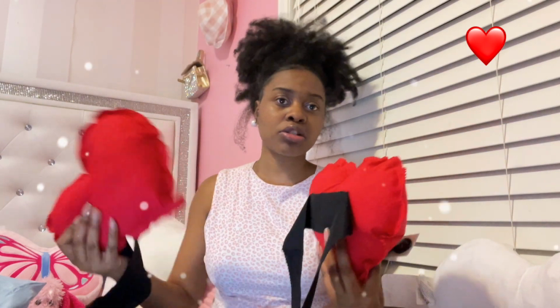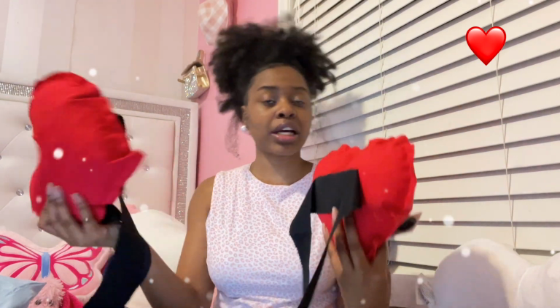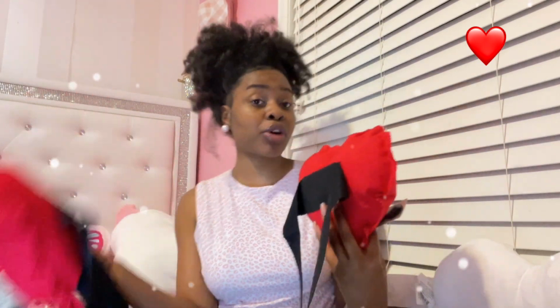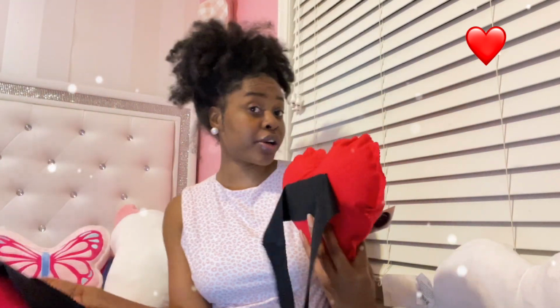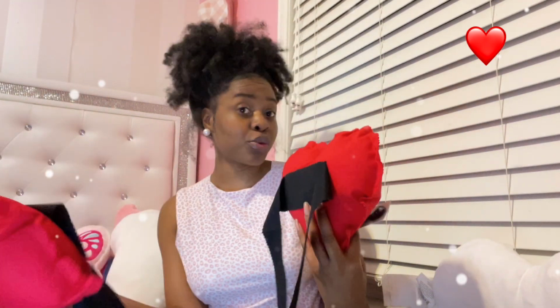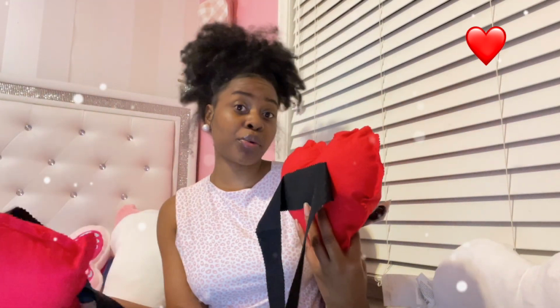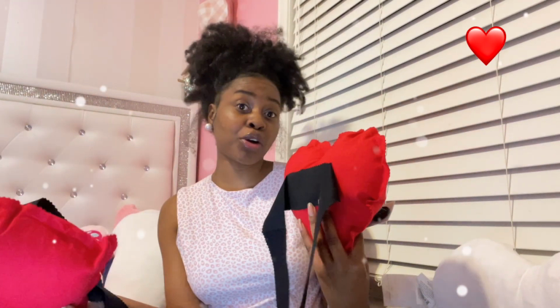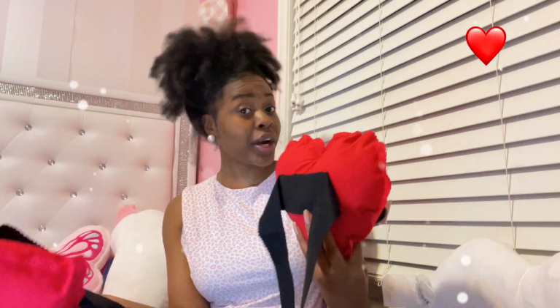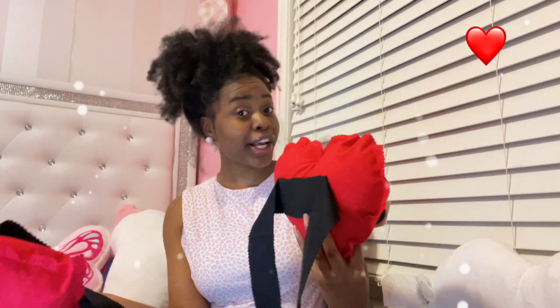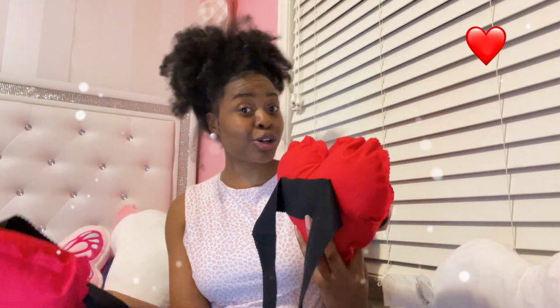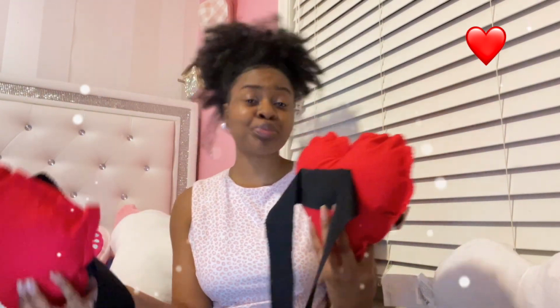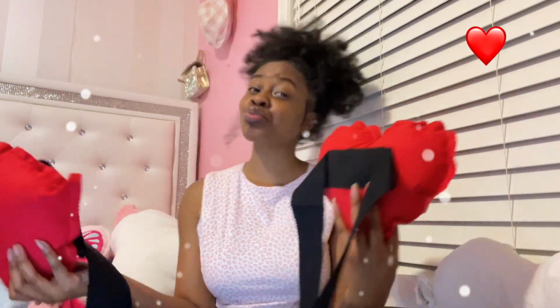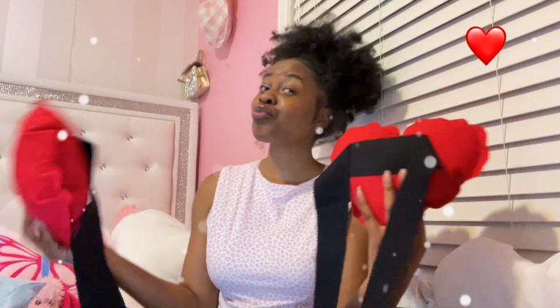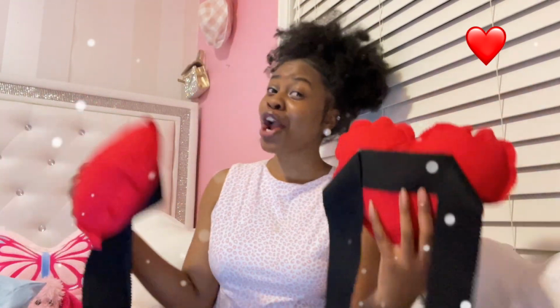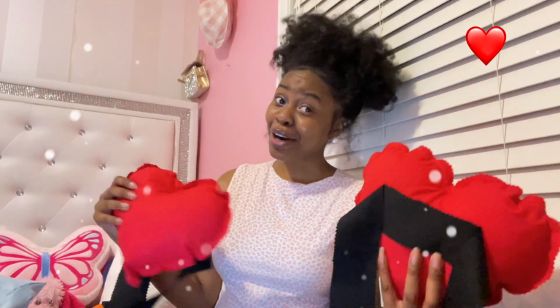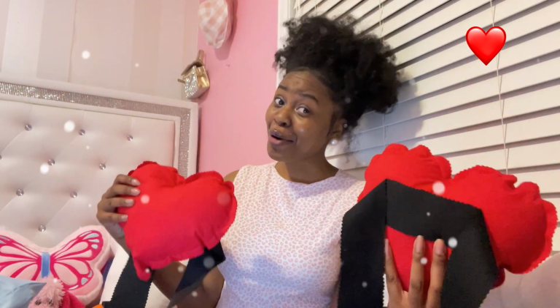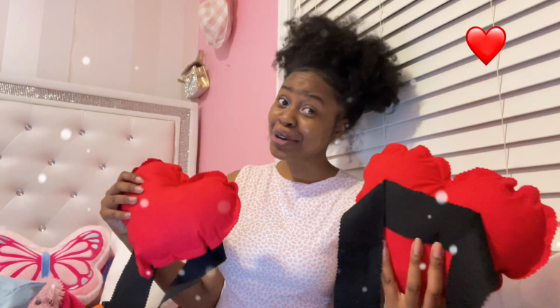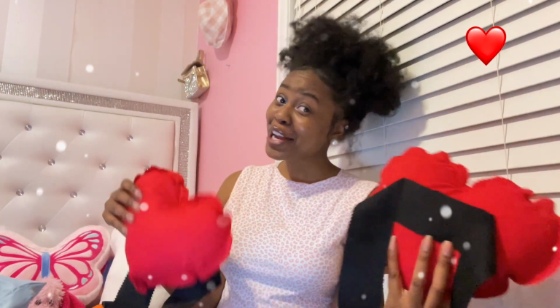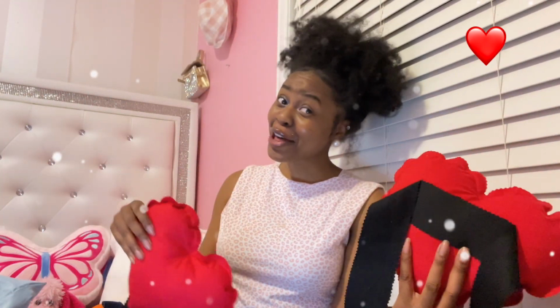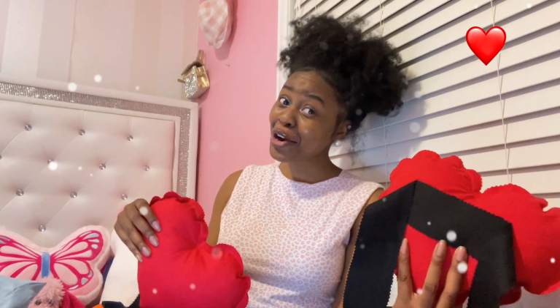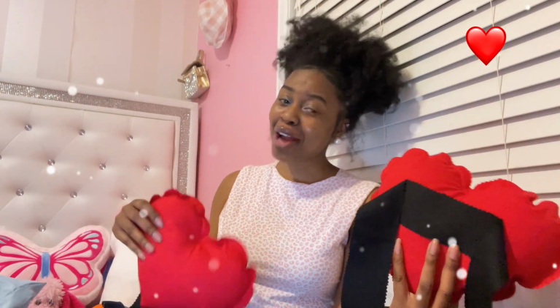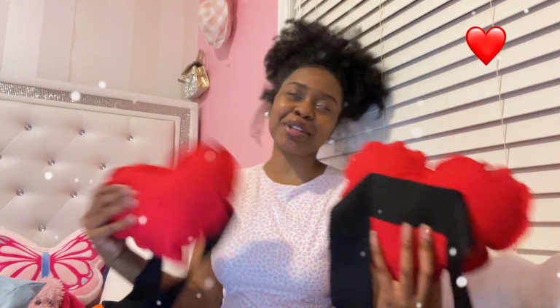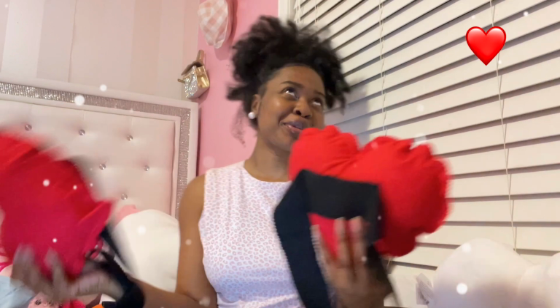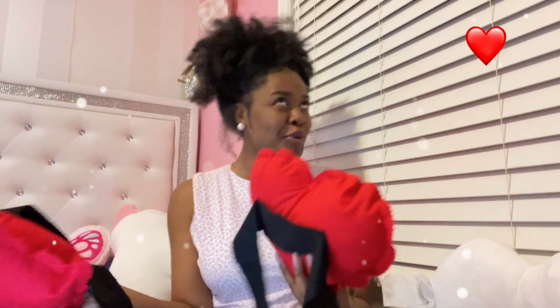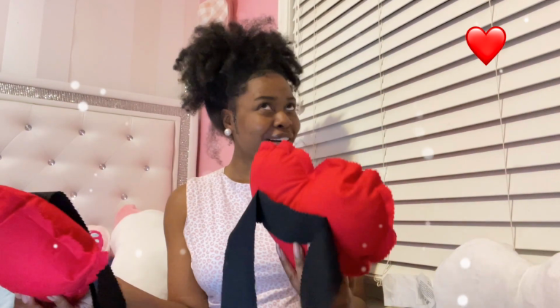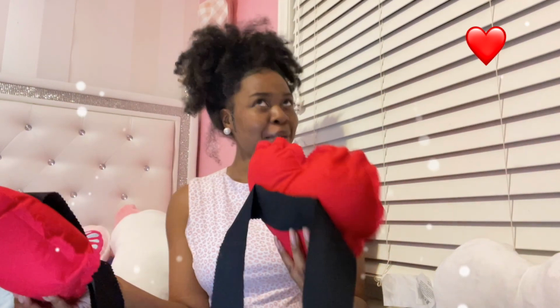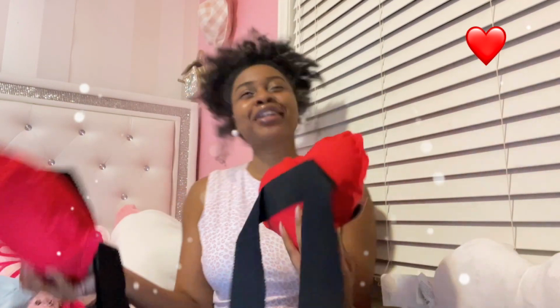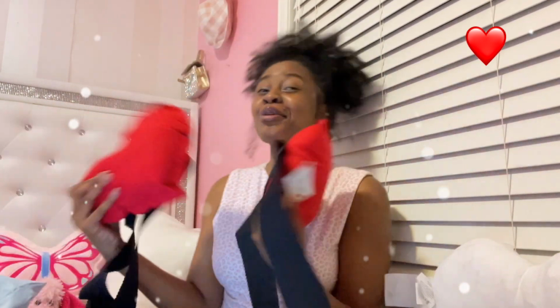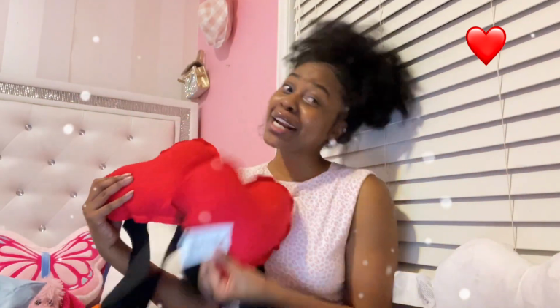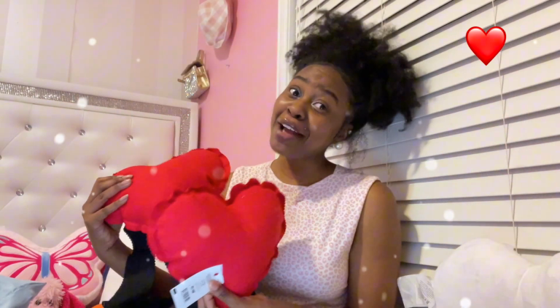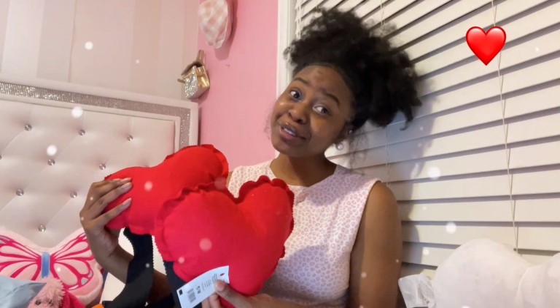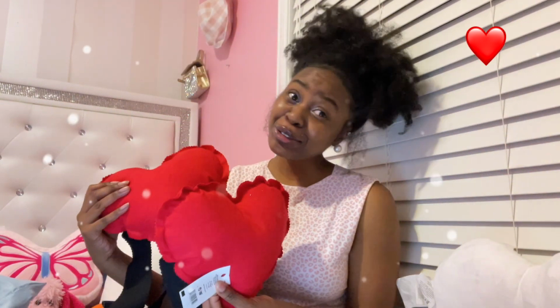This is the first one and I have two pairs — of course you gotta wear one on one ankle and one on the other. I mean you could wear just one, but you know, why not?